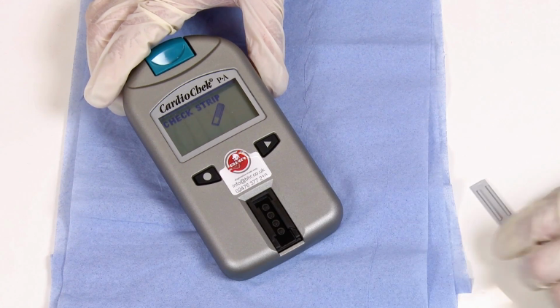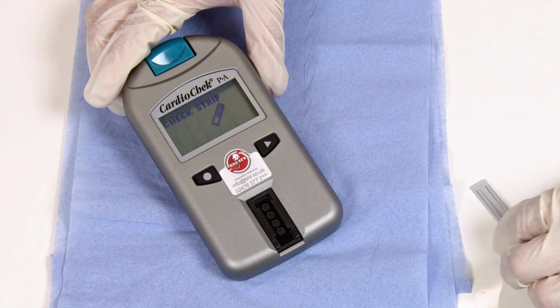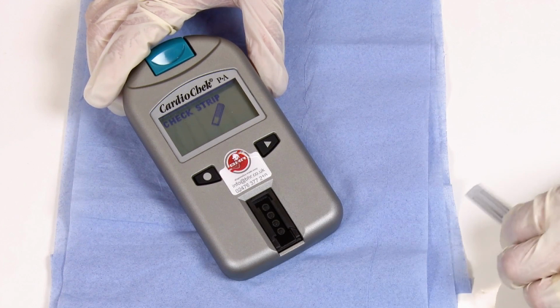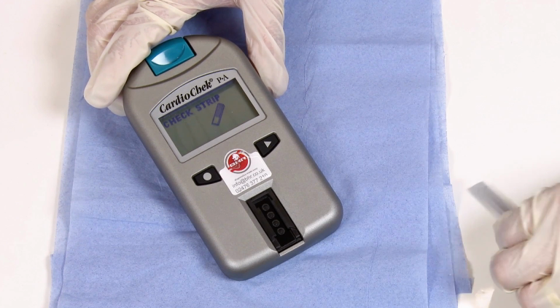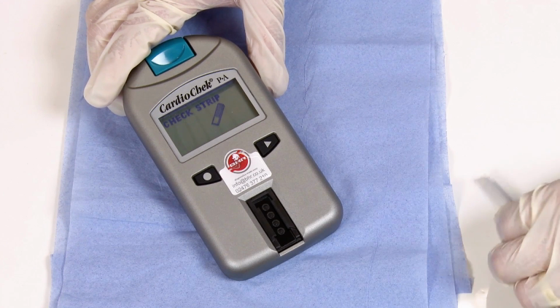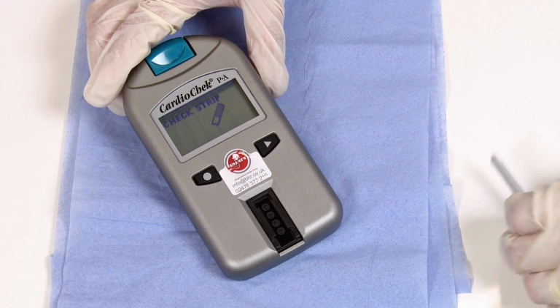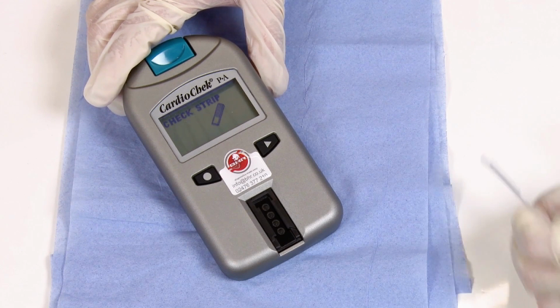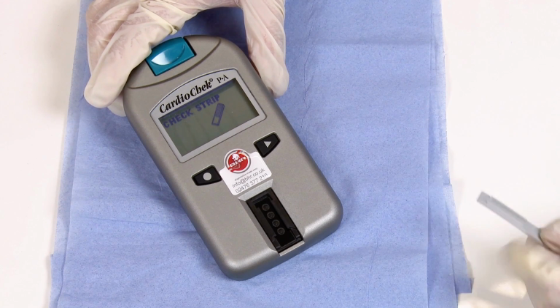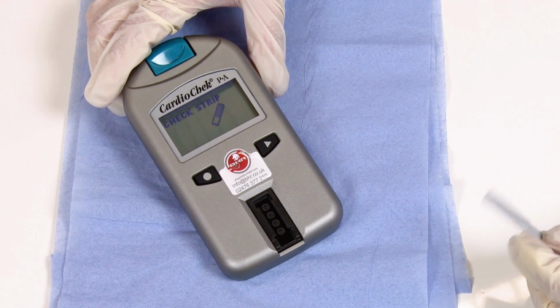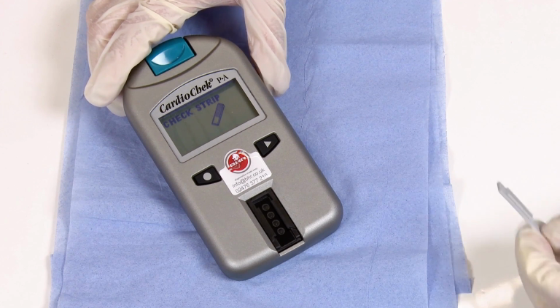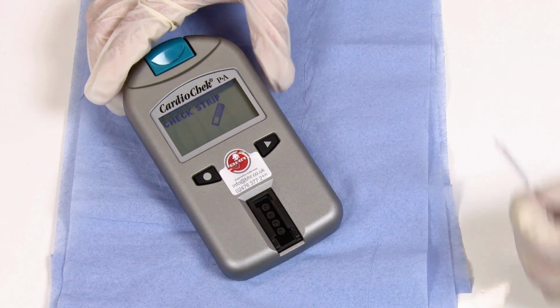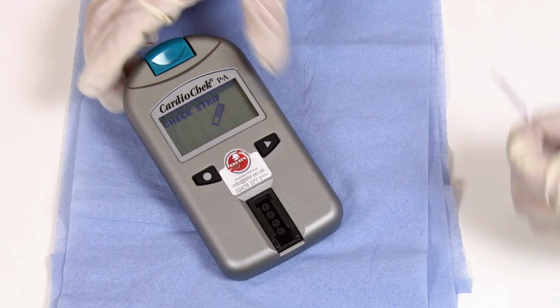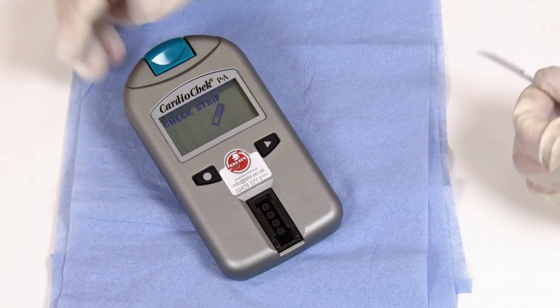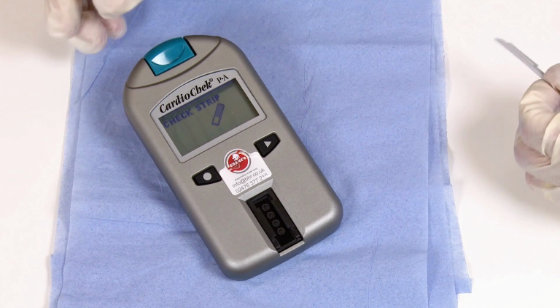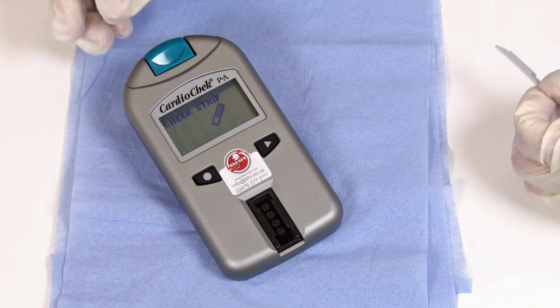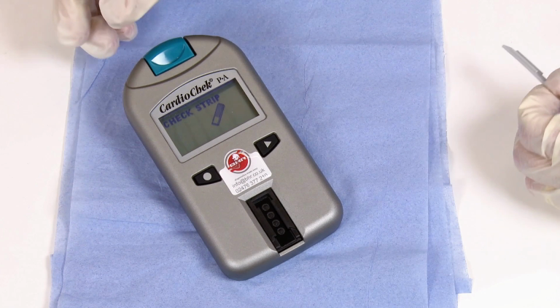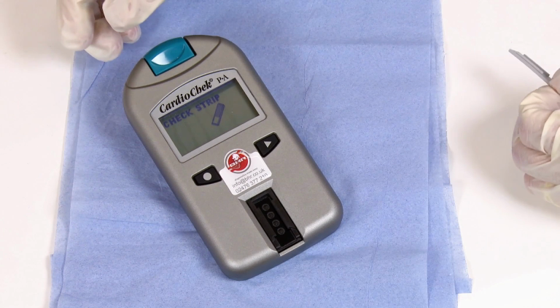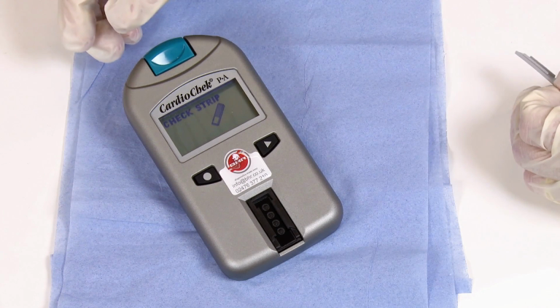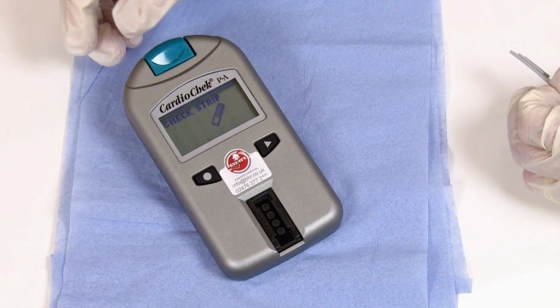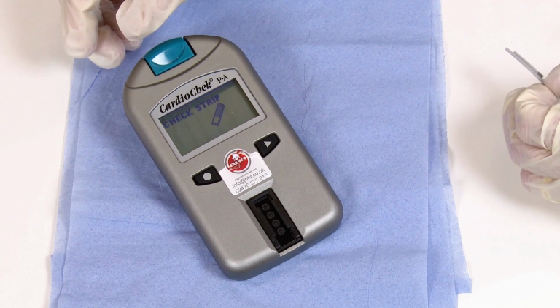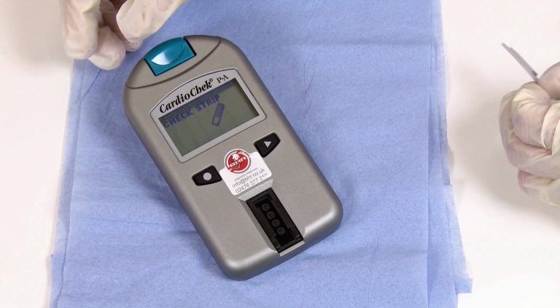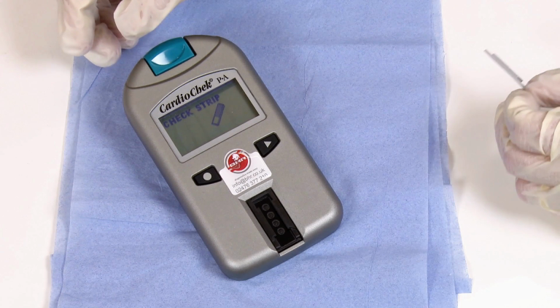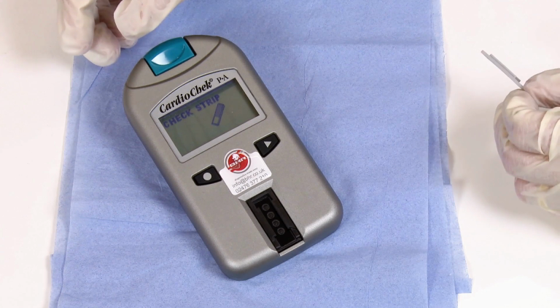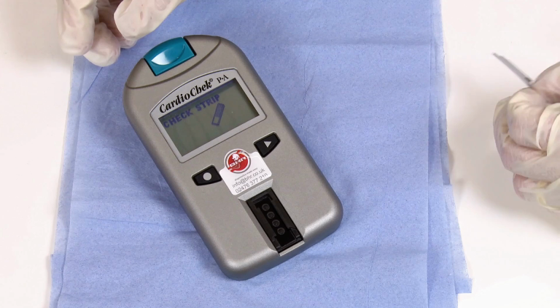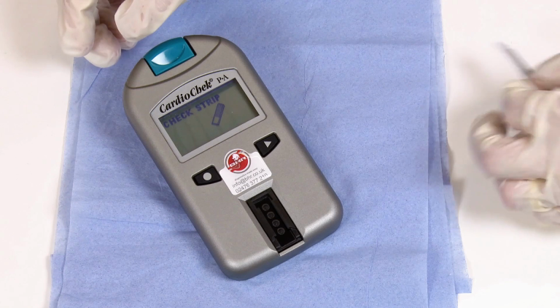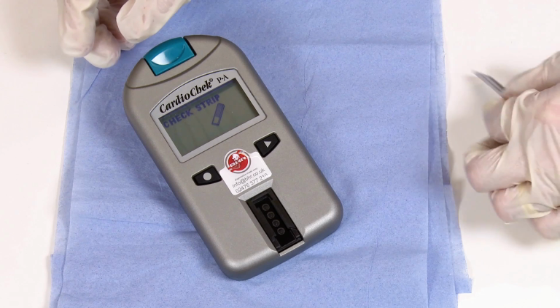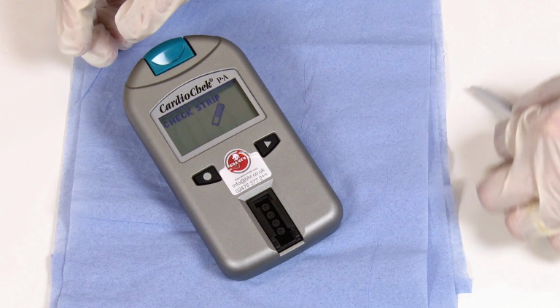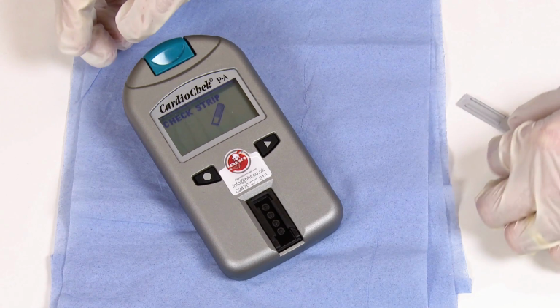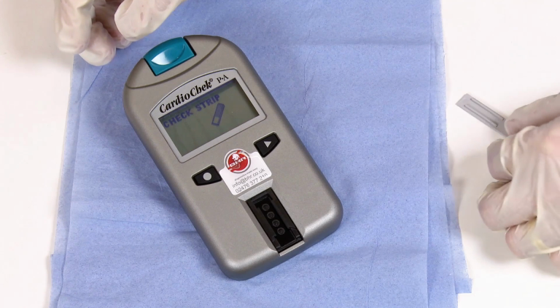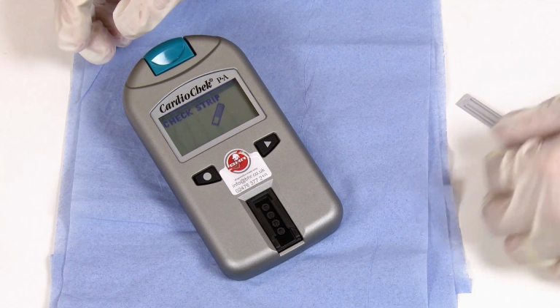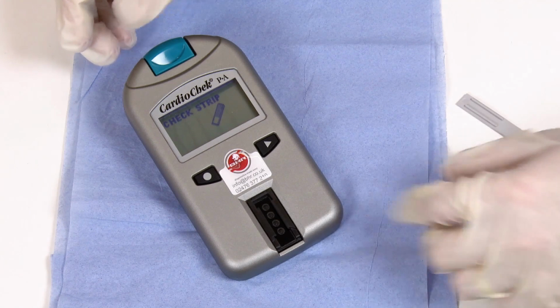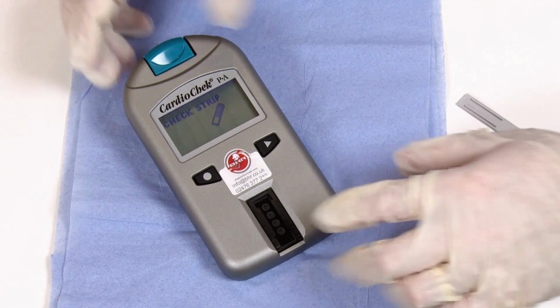When you see Check Strip, press the circle button once to confirm you wish to run a check strip.